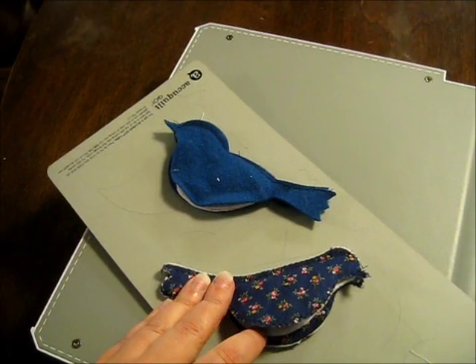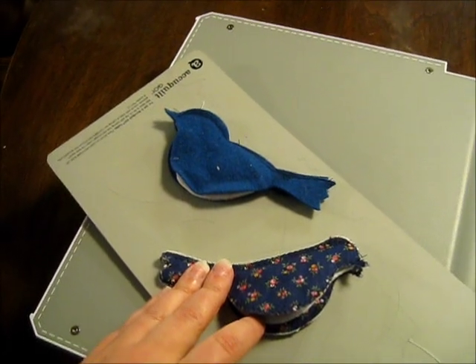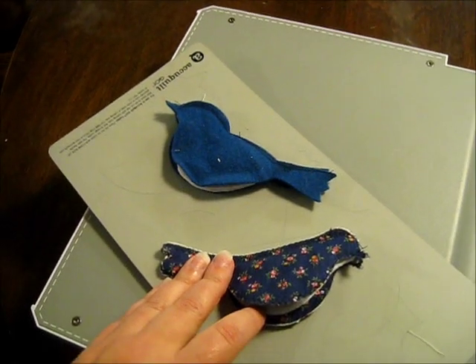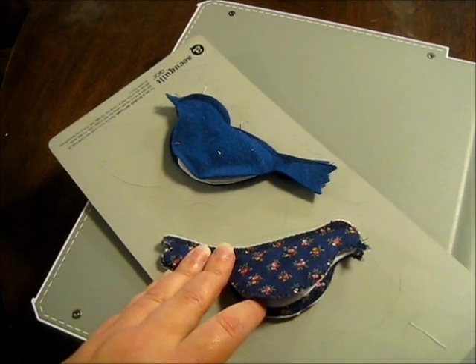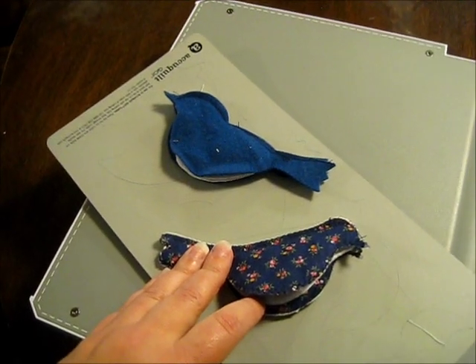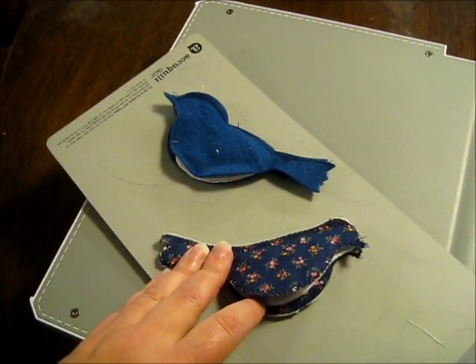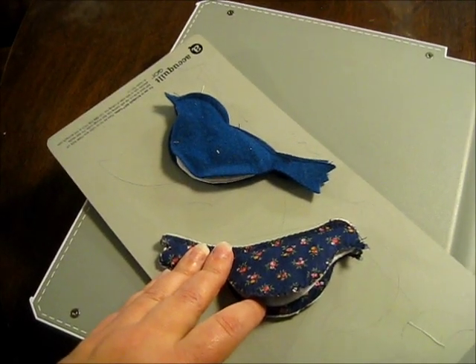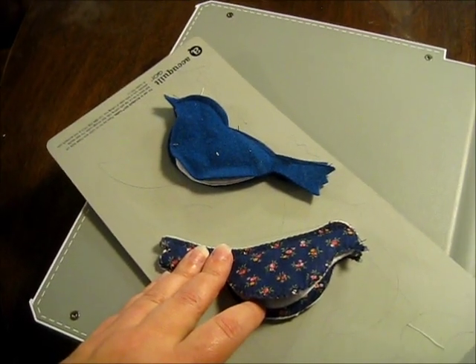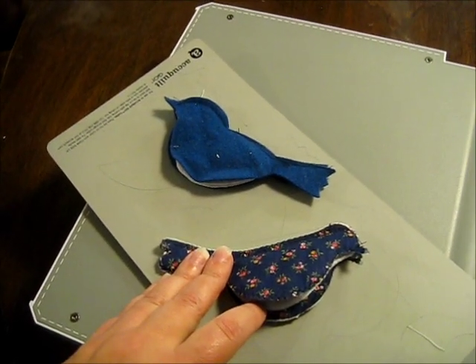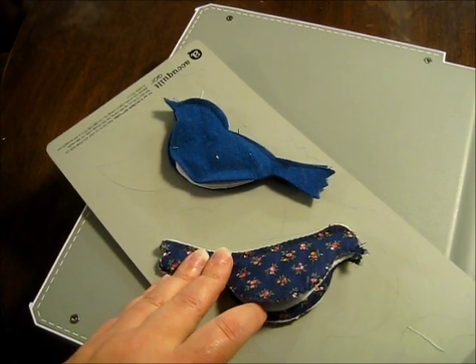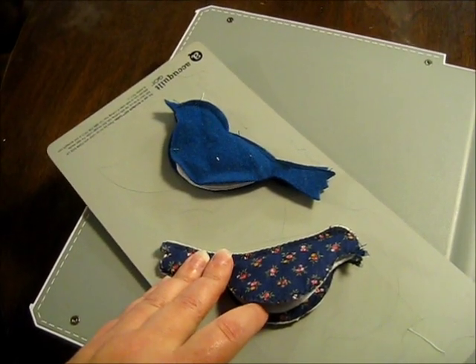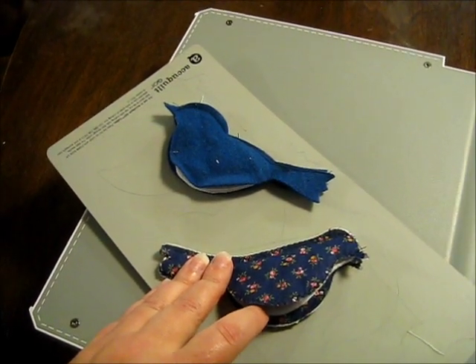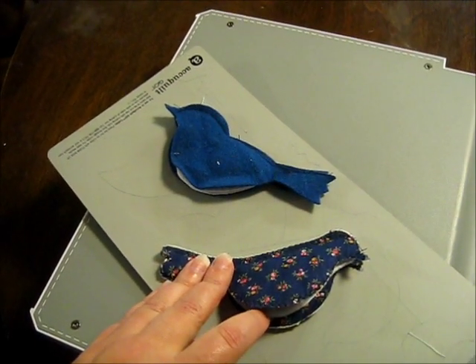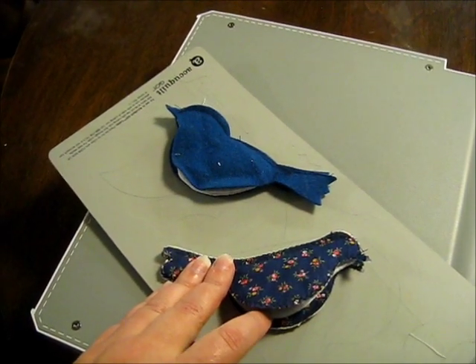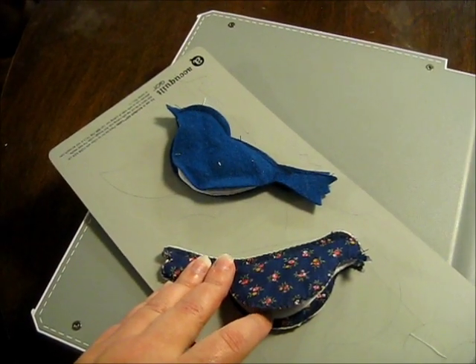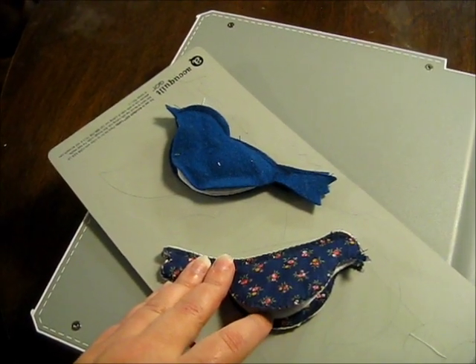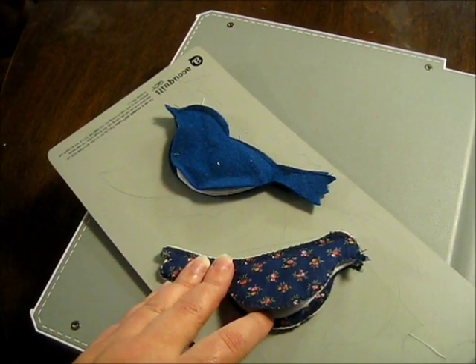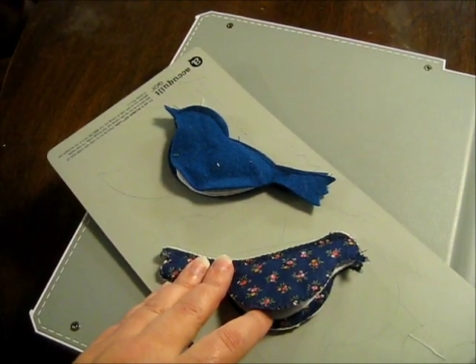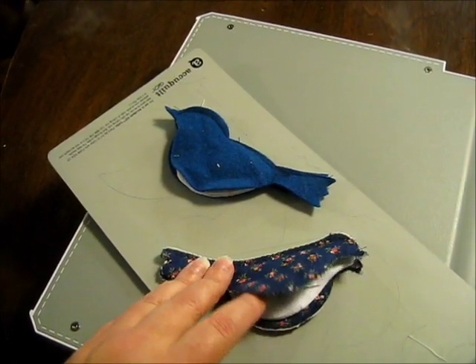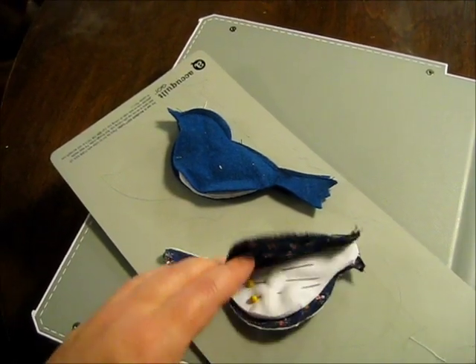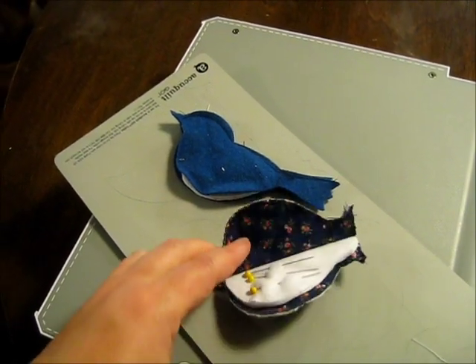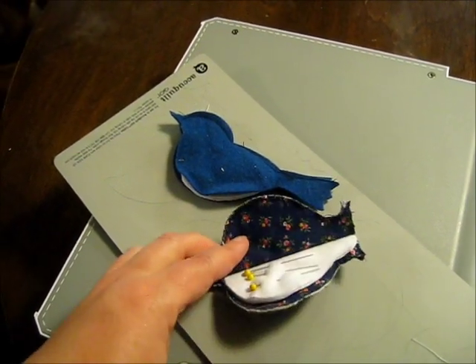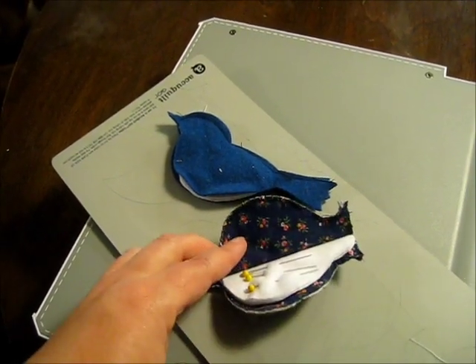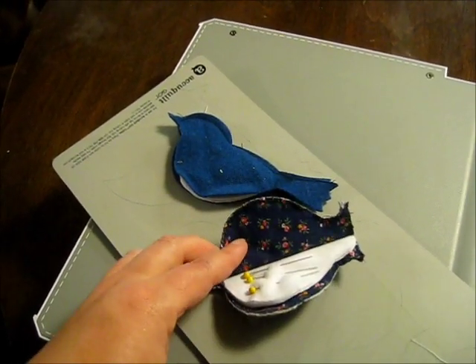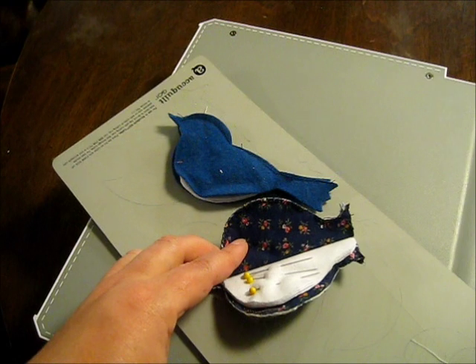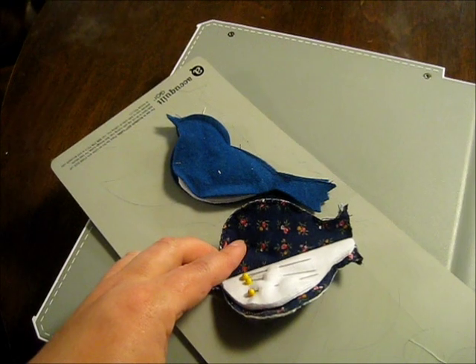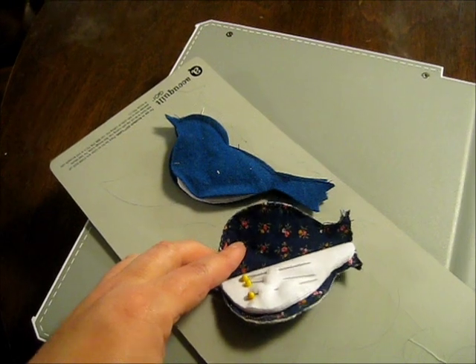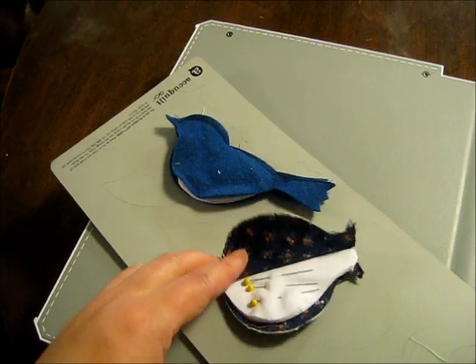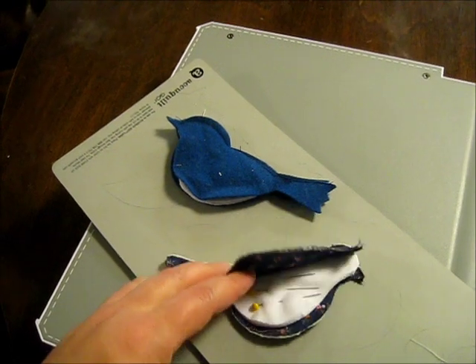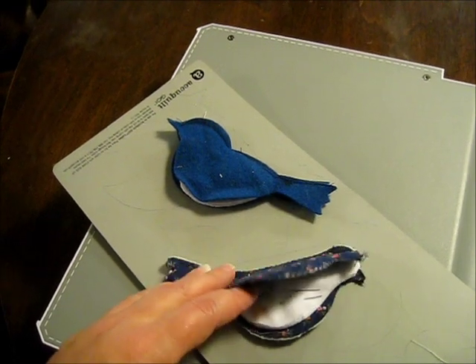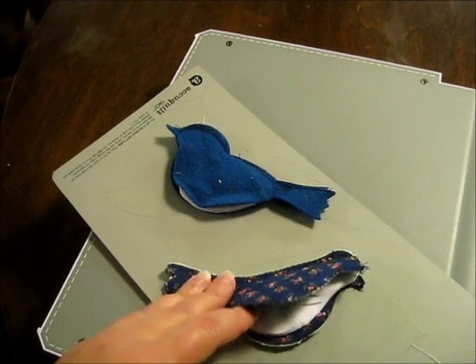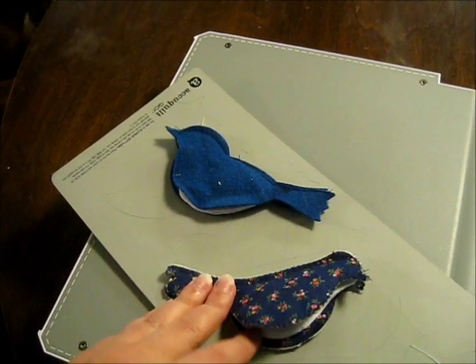Hi, I'm Michelle from Michelle's Romantic Tangle and I'm going to show you how to make an adorable bird needle case with your AccuQuilt Go Cutter and bird die.